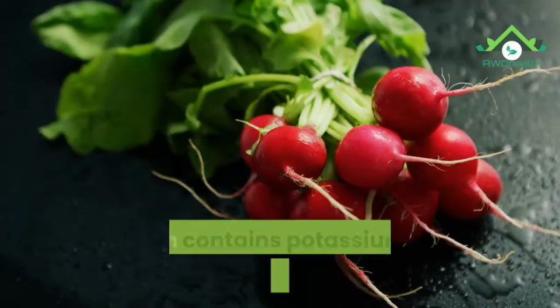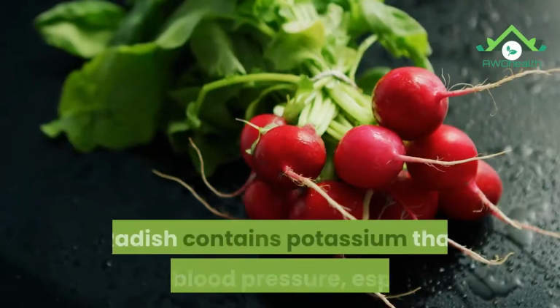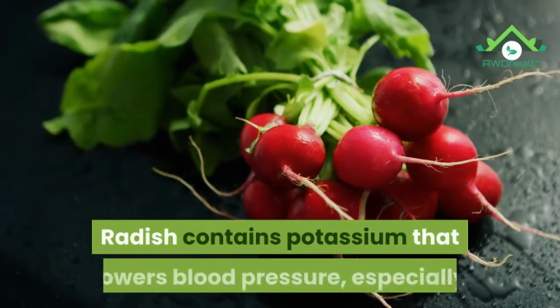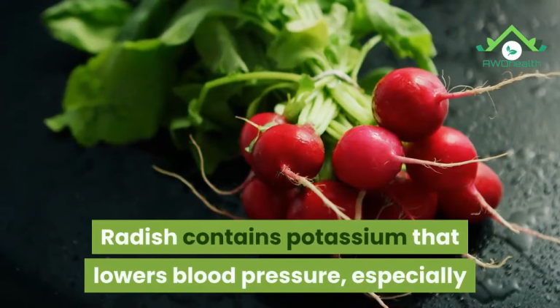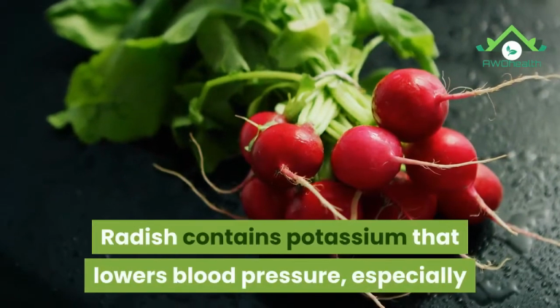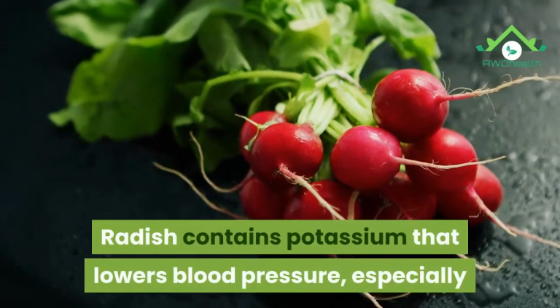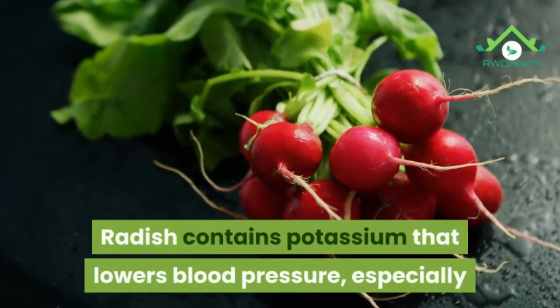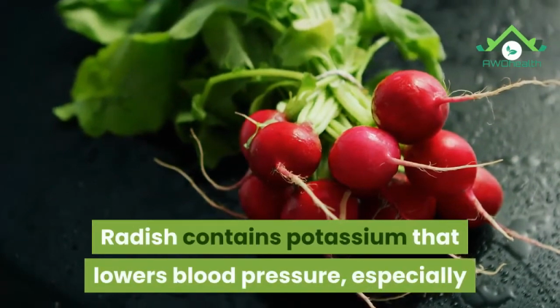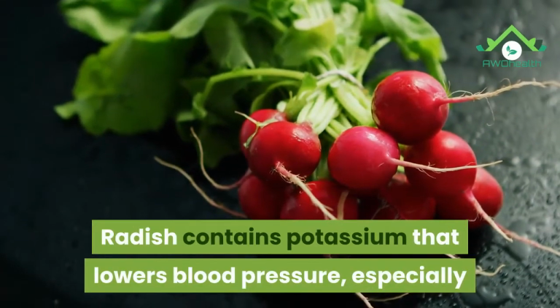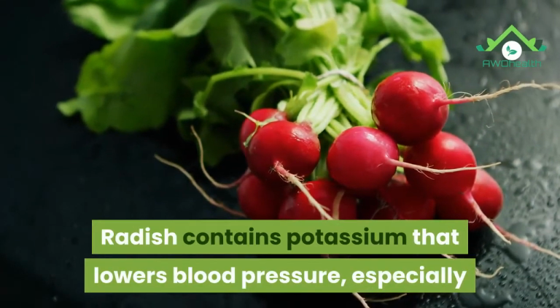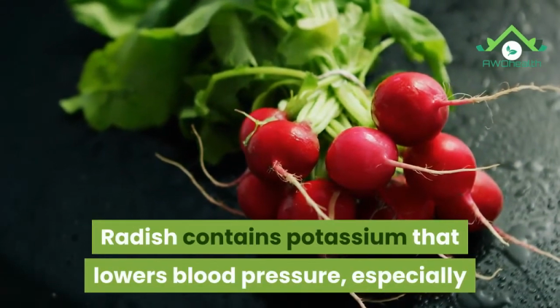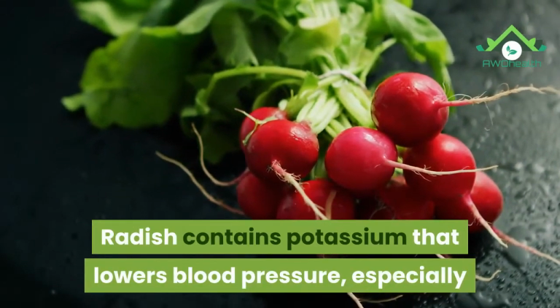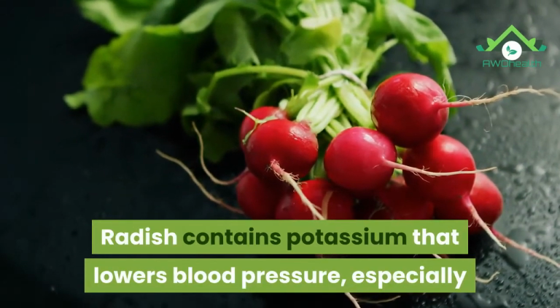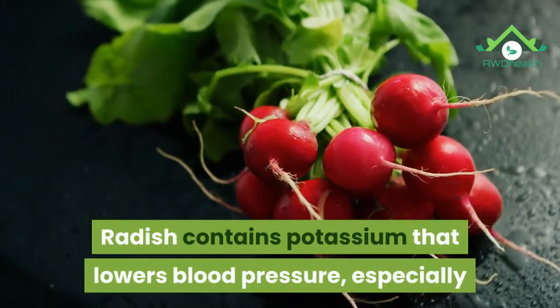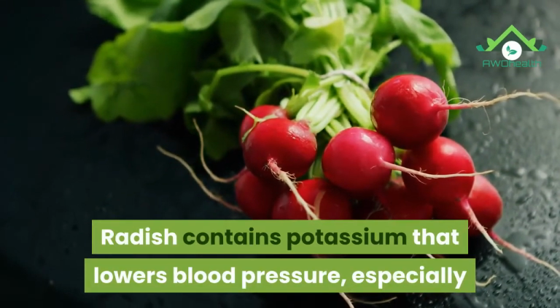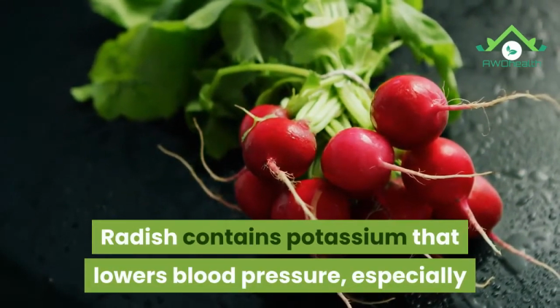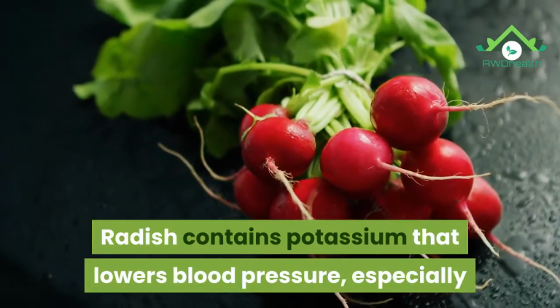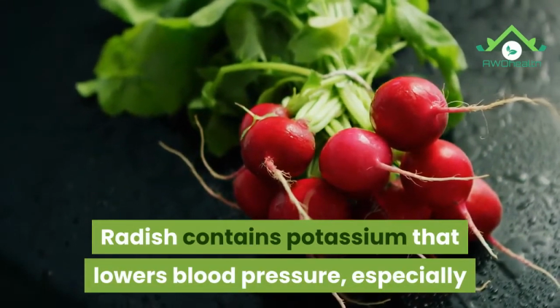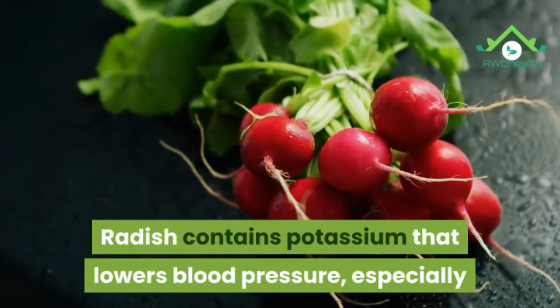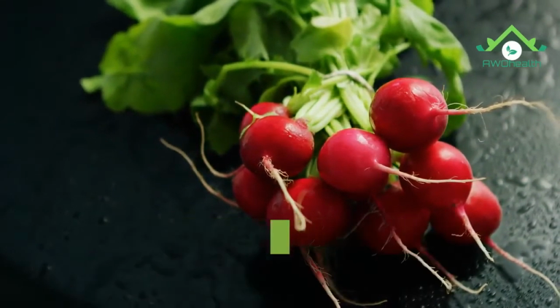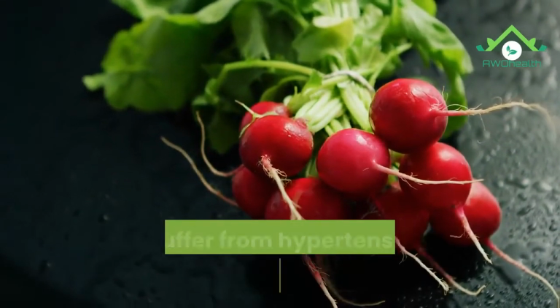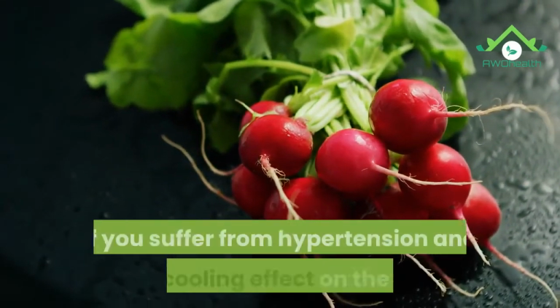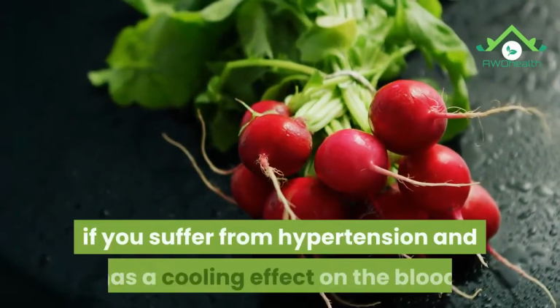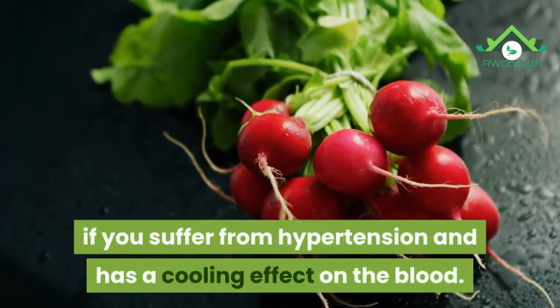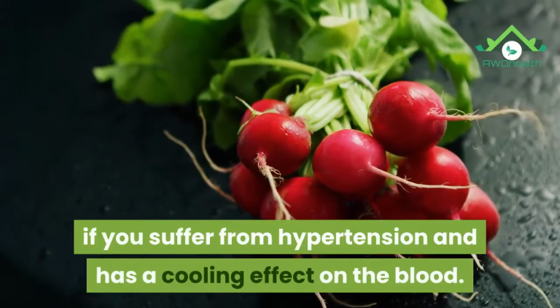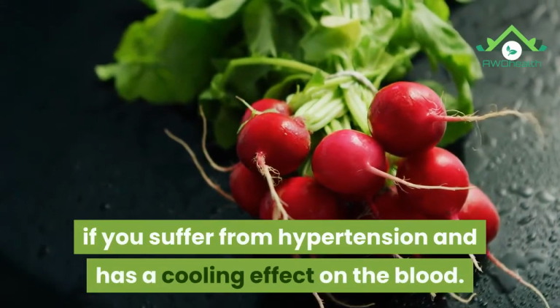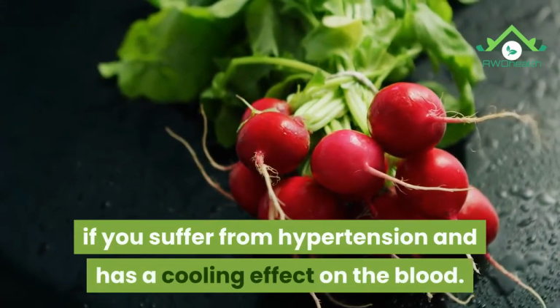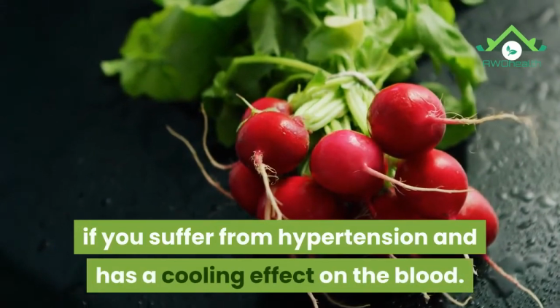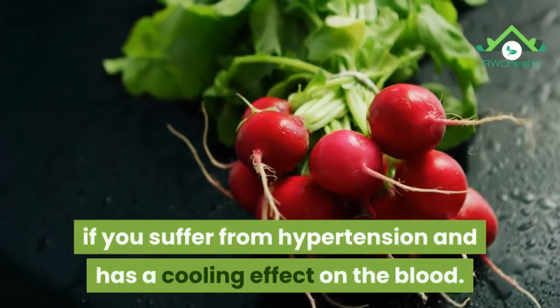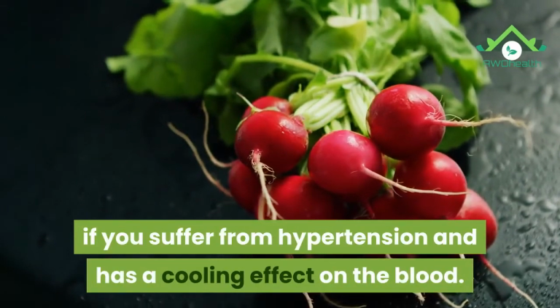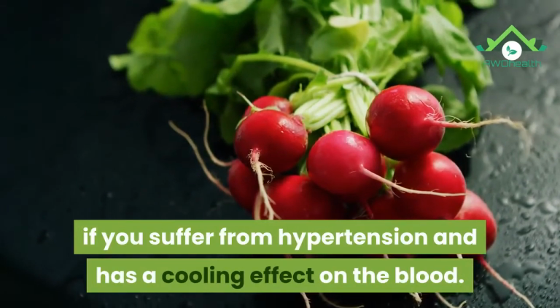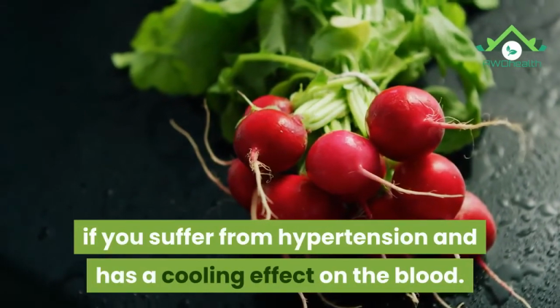14. Radish. Radish contains potassium that lowers blood pressure, especially if you suffer from hypertension, and has a cooling effect on the blood.